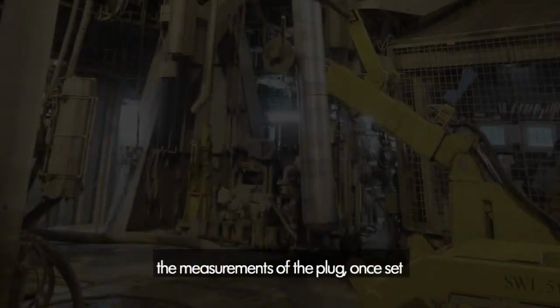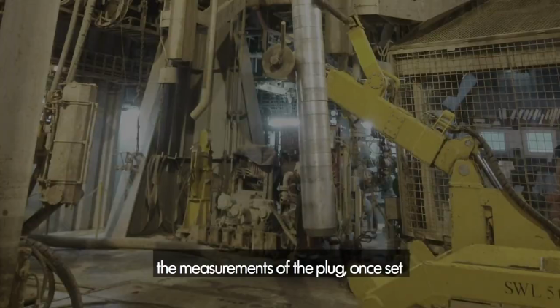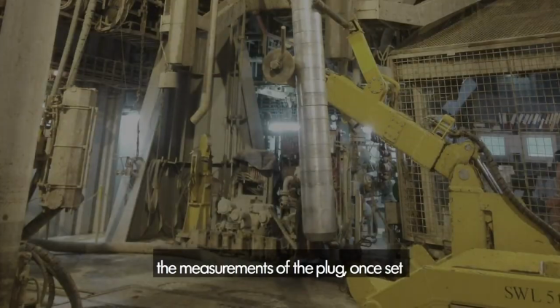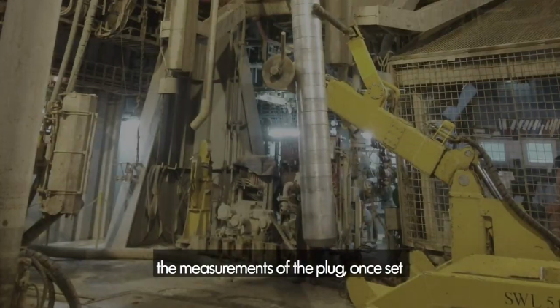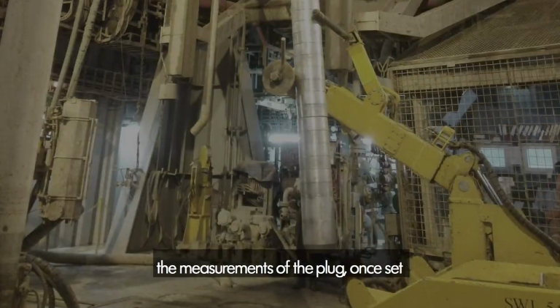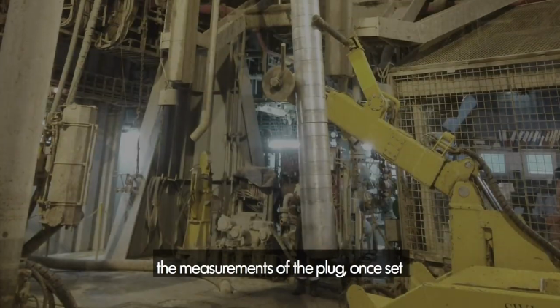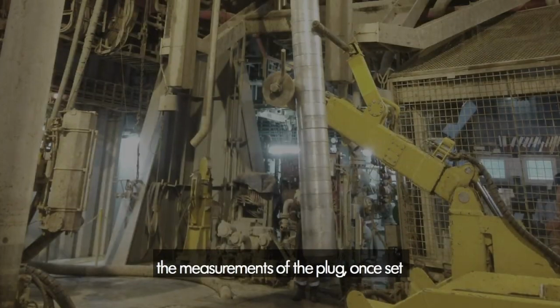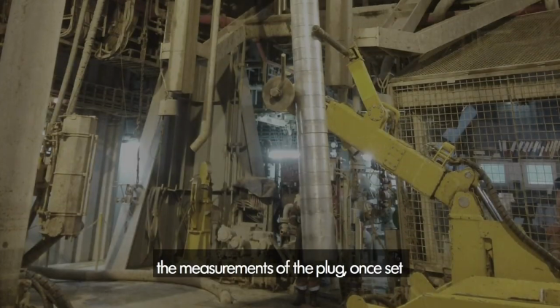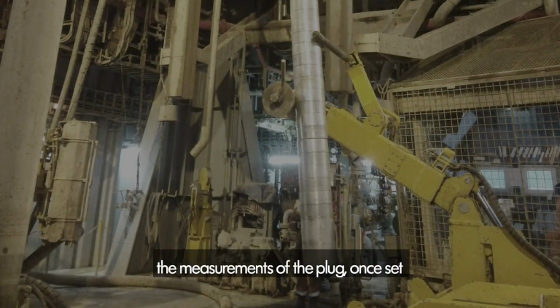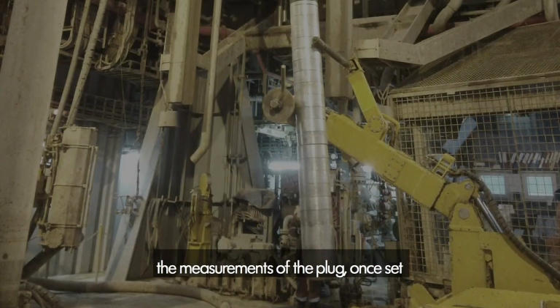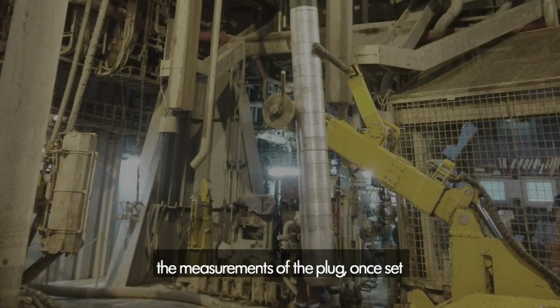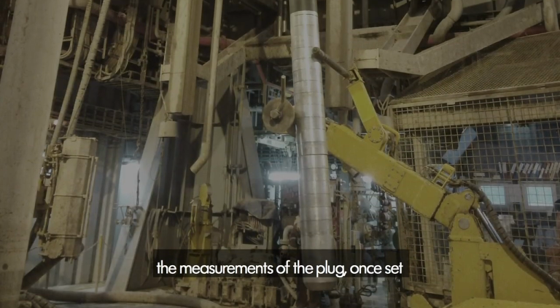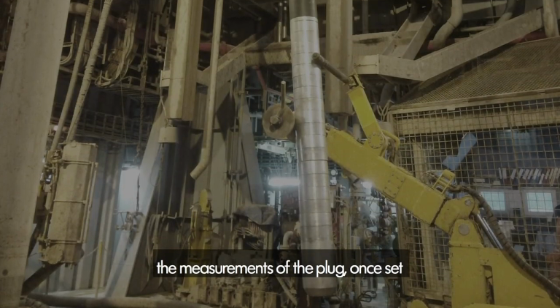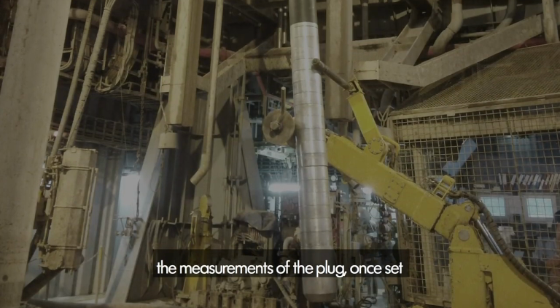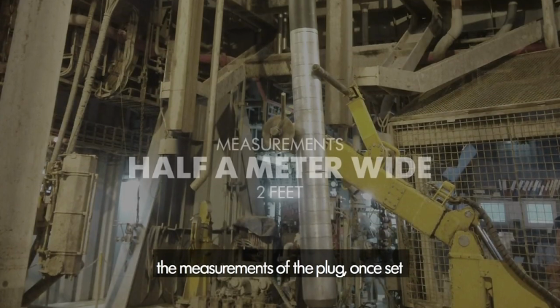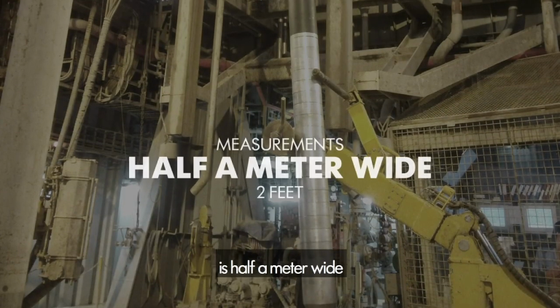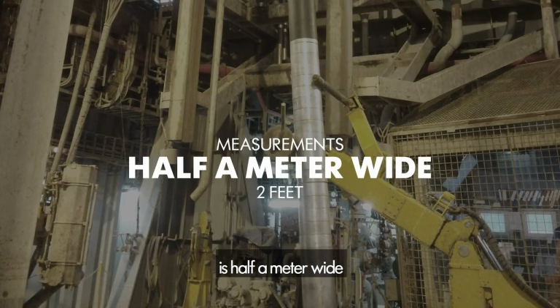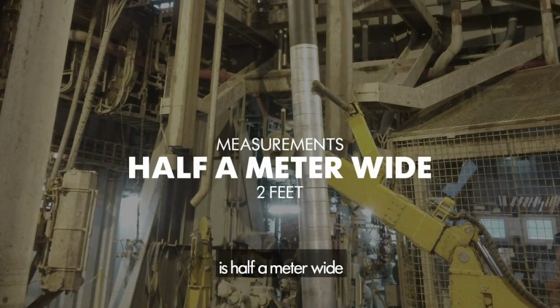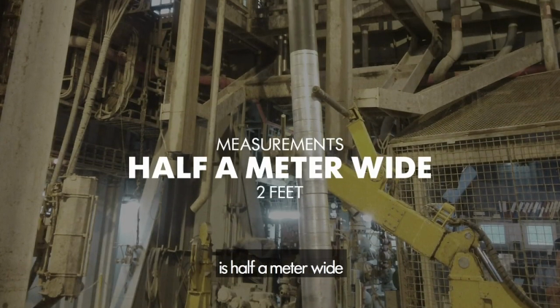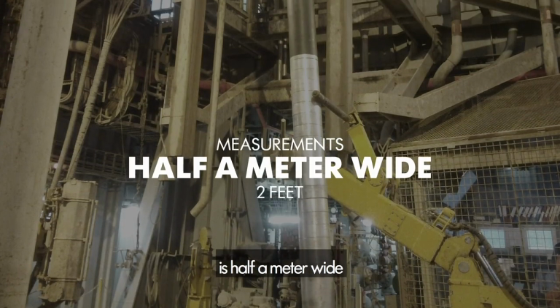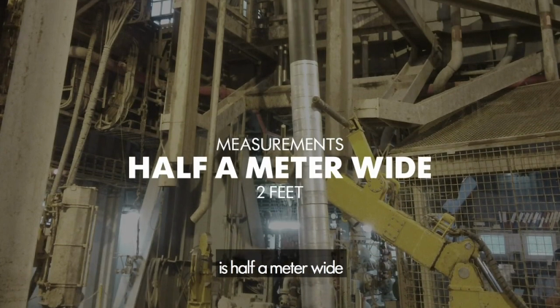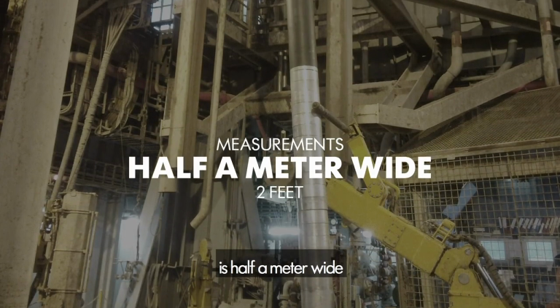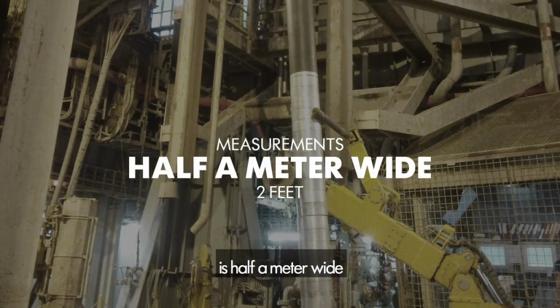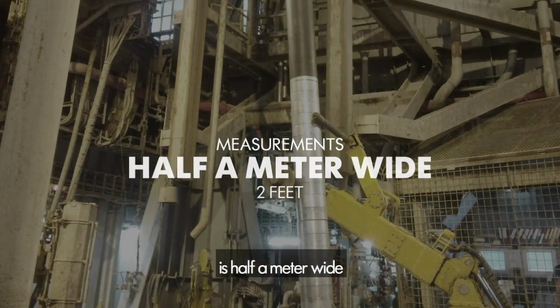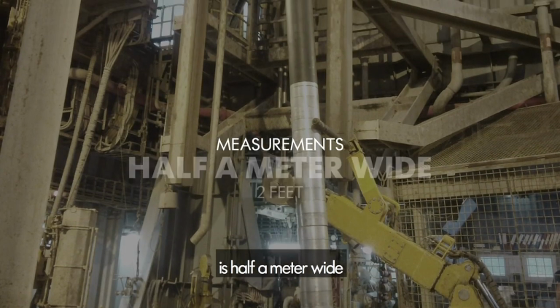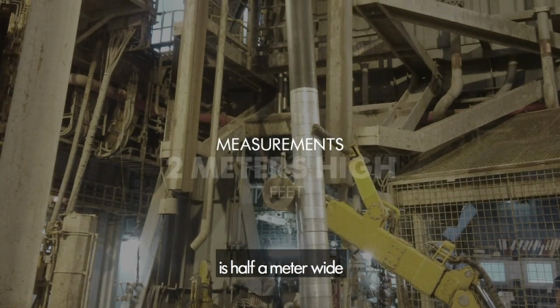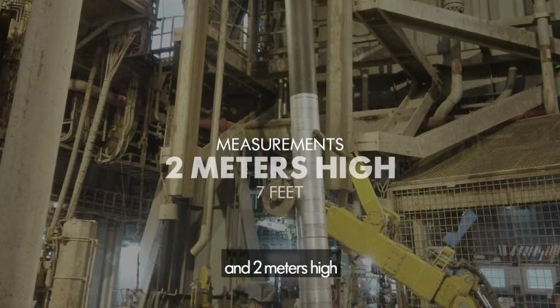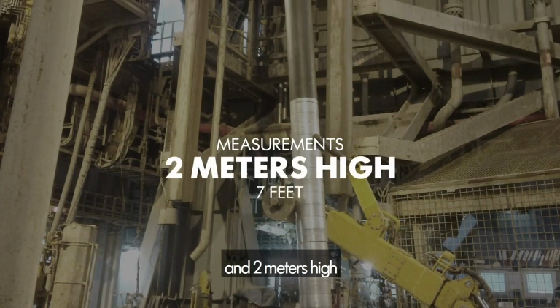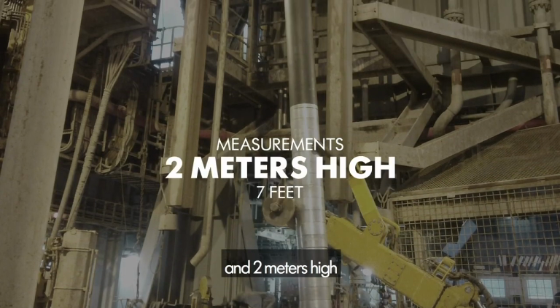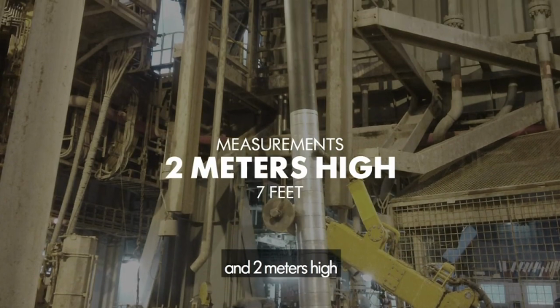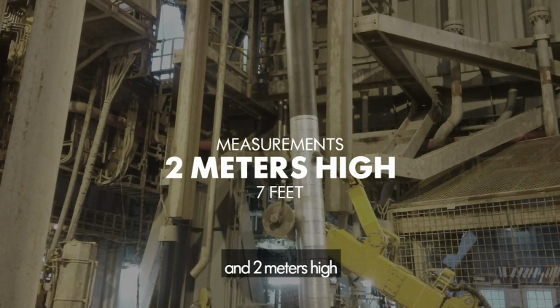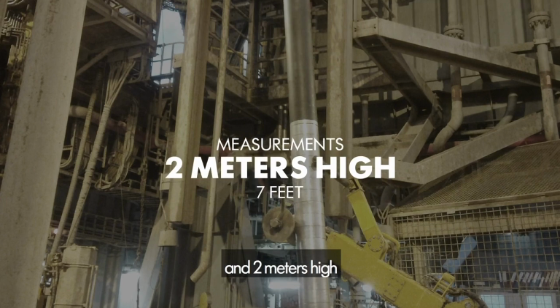The measurements of the plug, once set, is half a meter wide and 2 meters high.